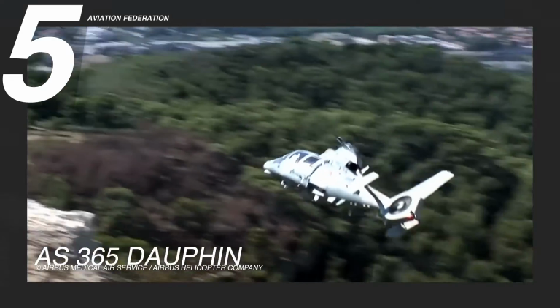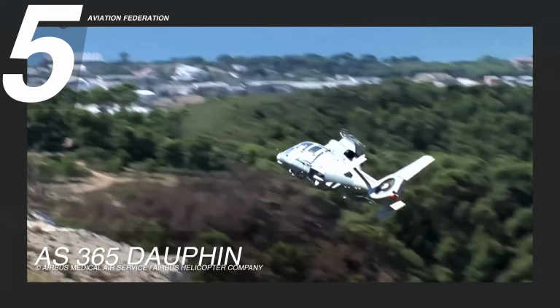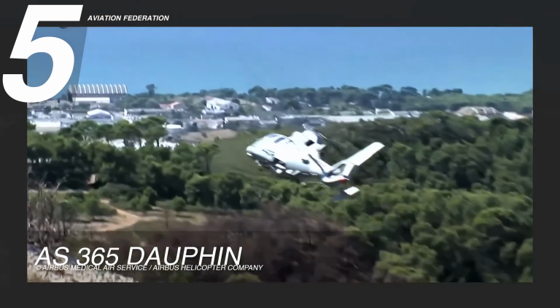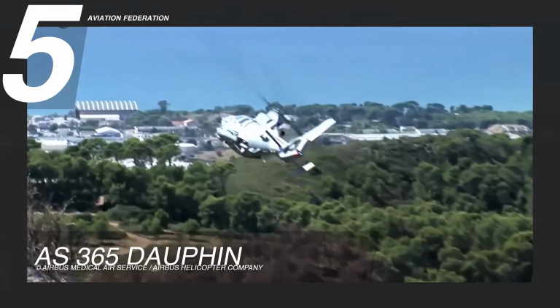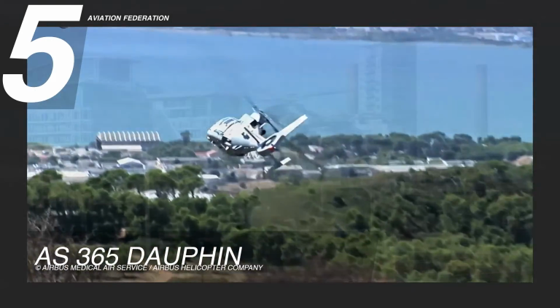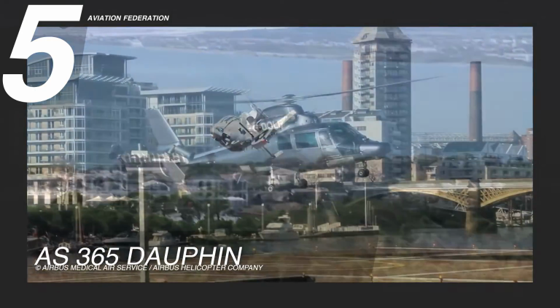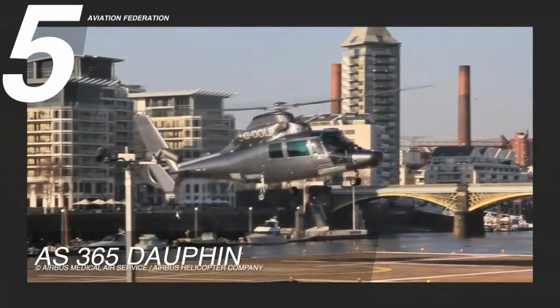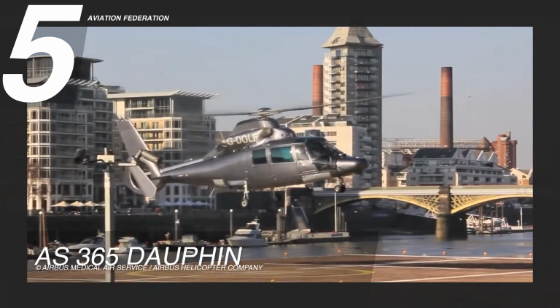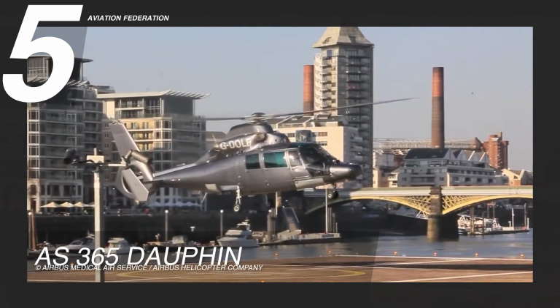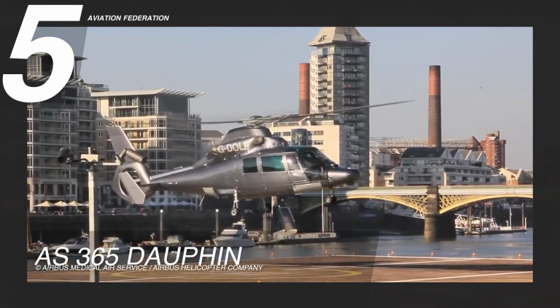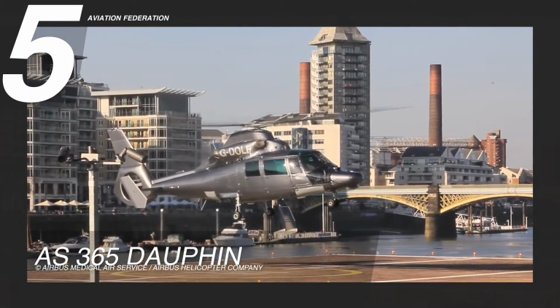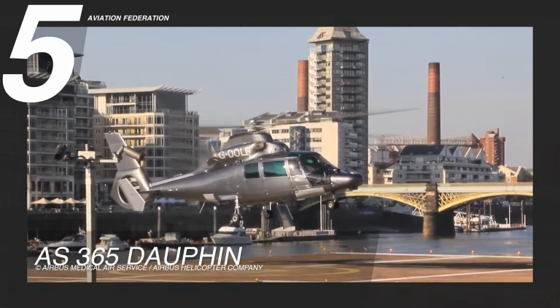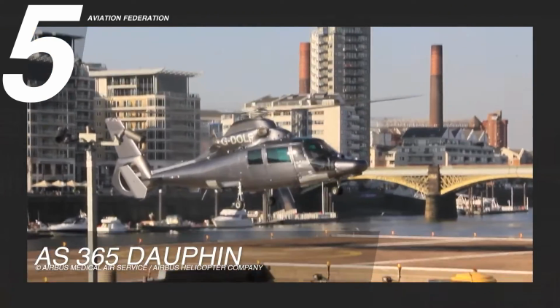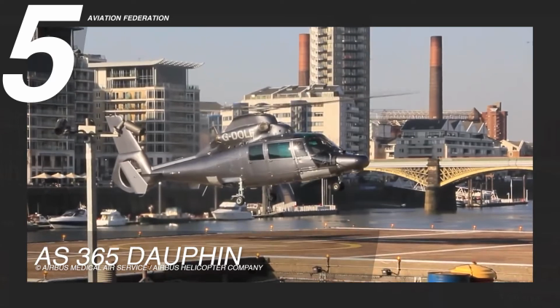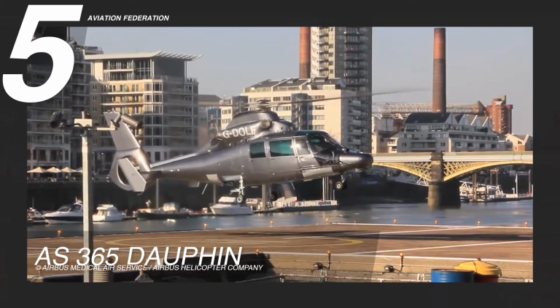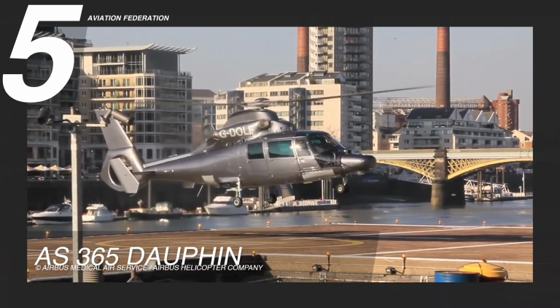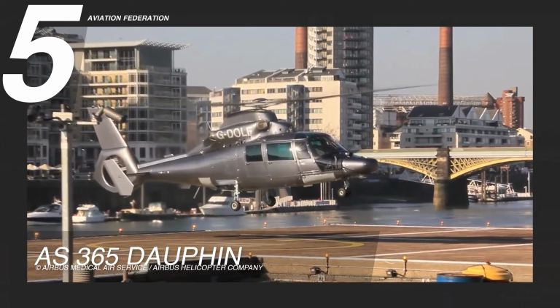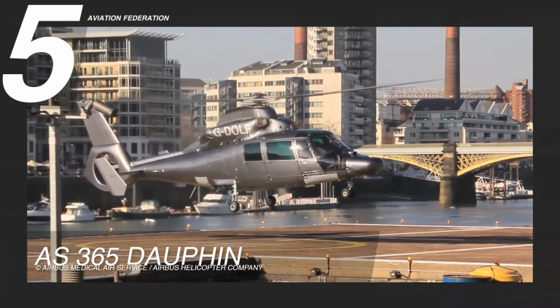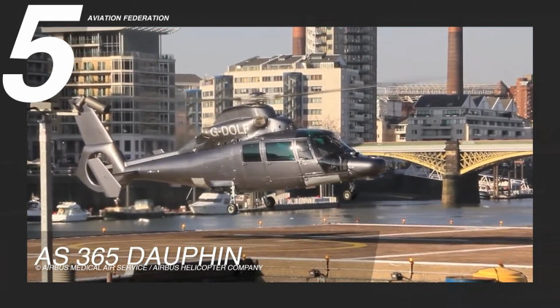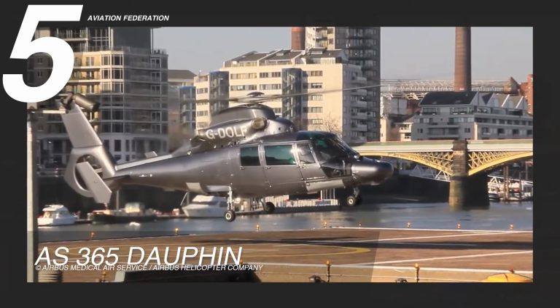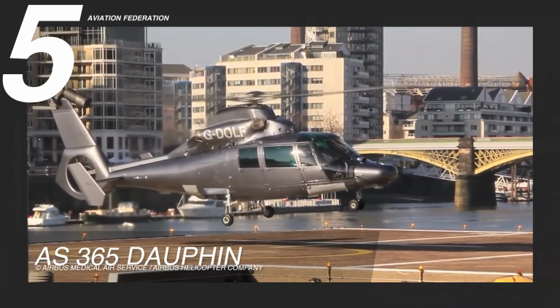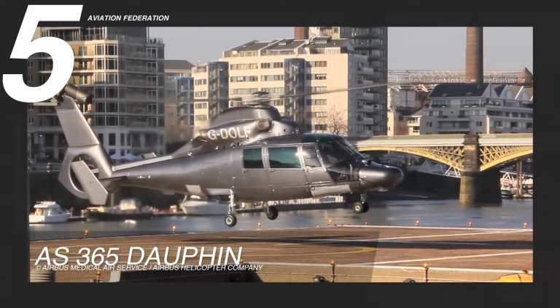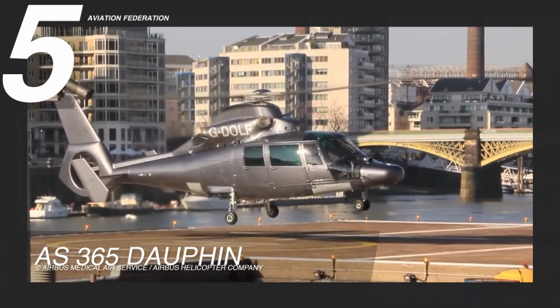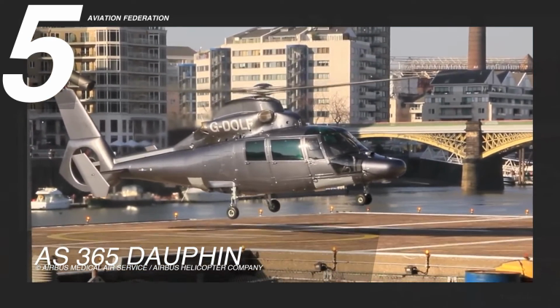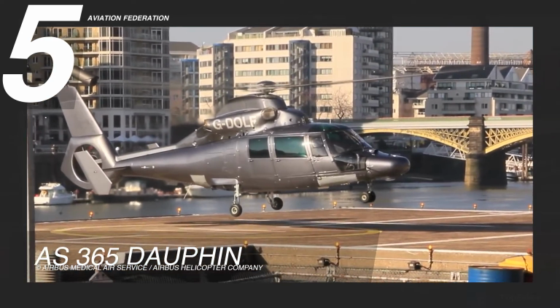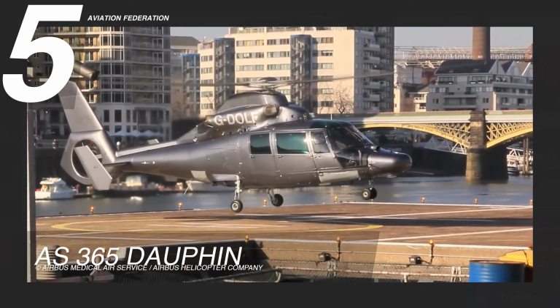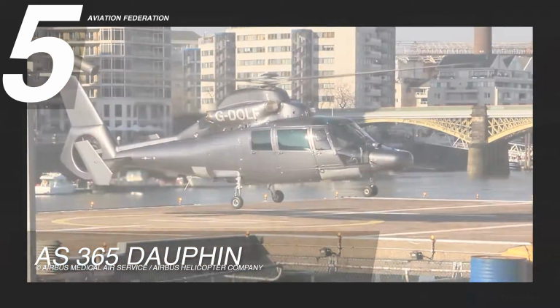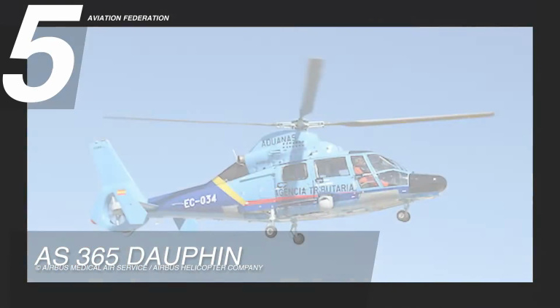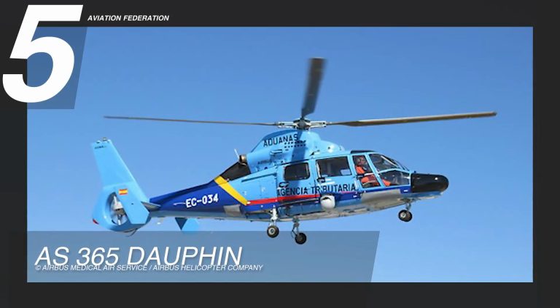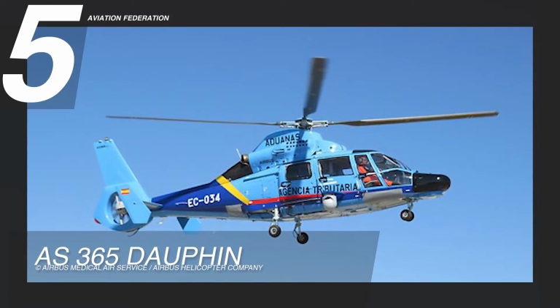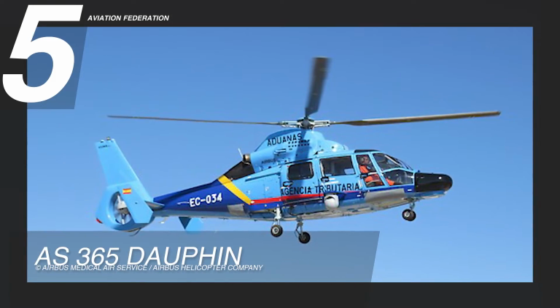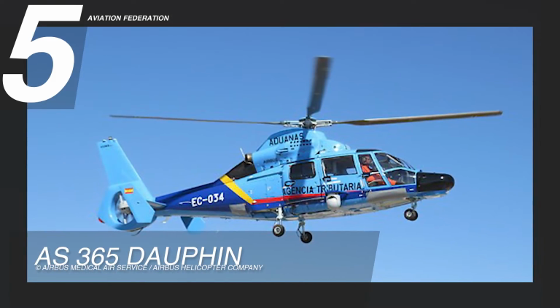The AS-365 Dolphin comes at a price of $2.4 million.